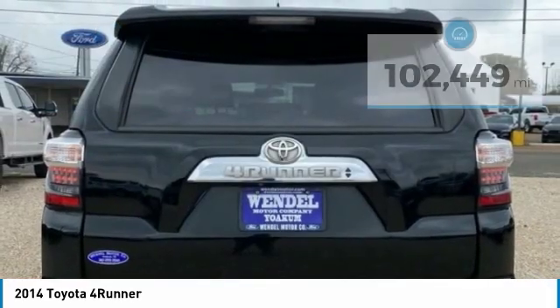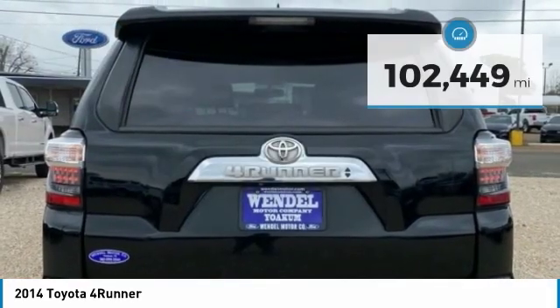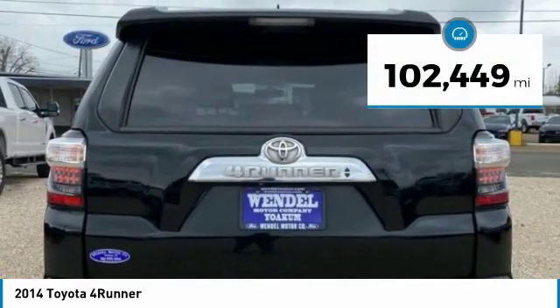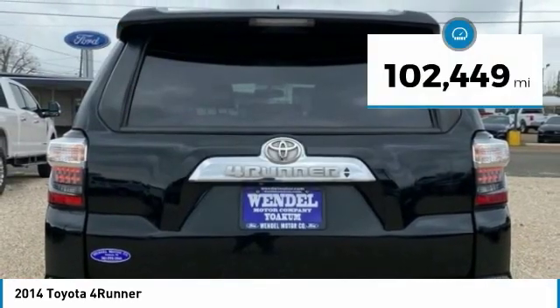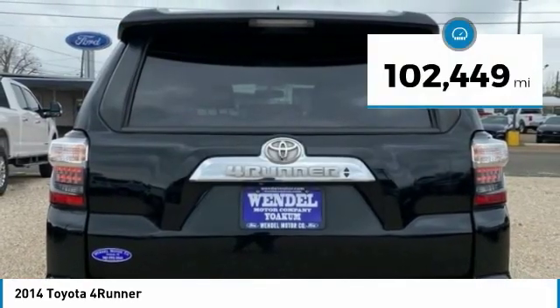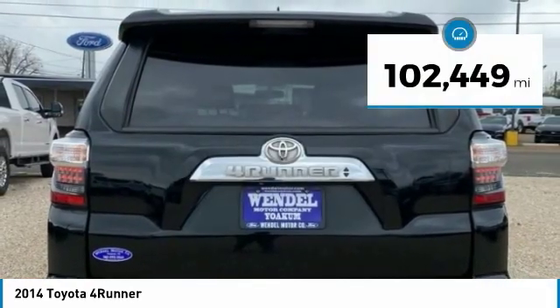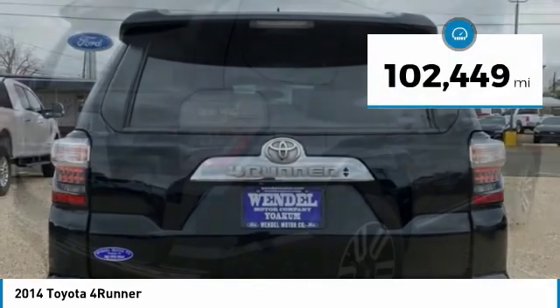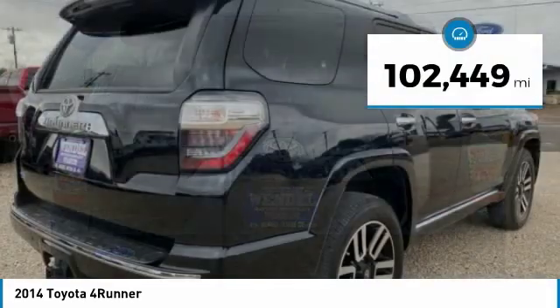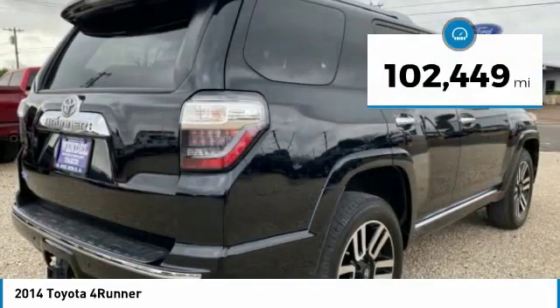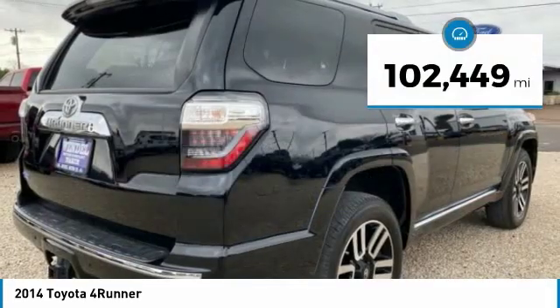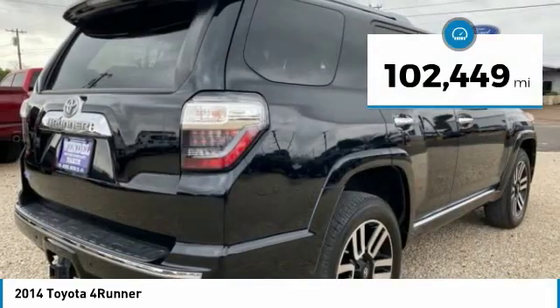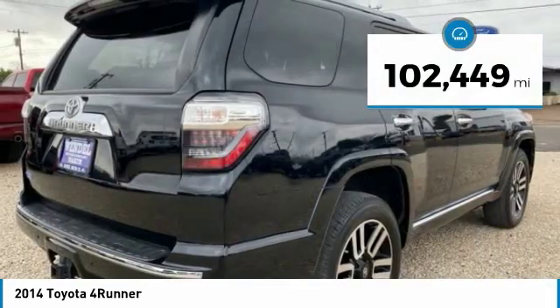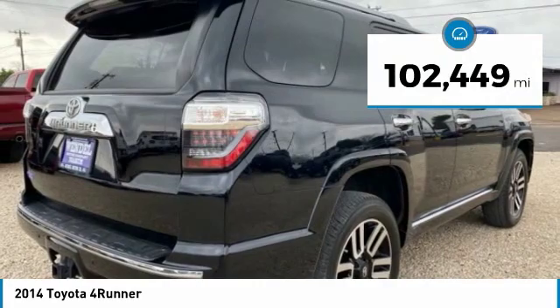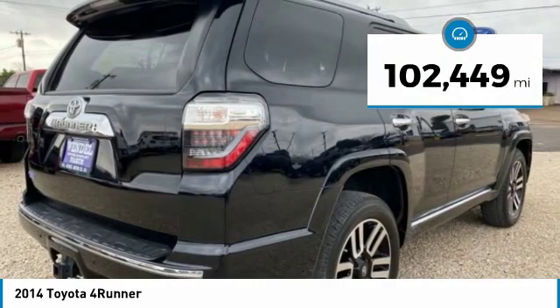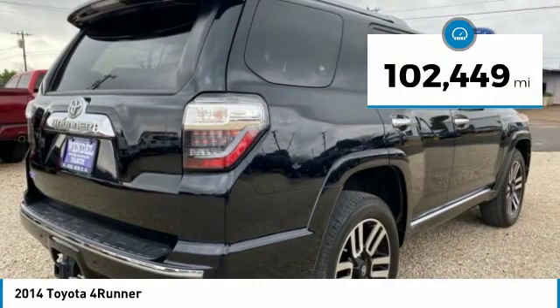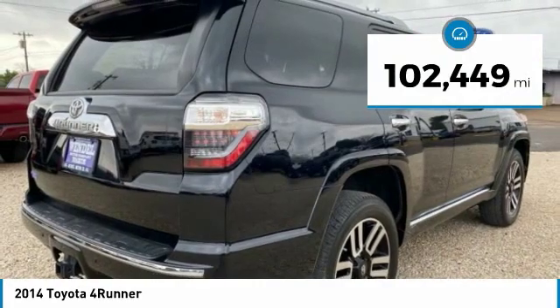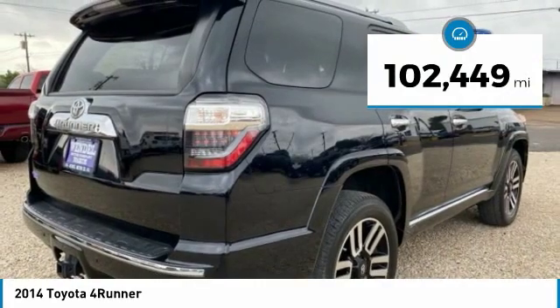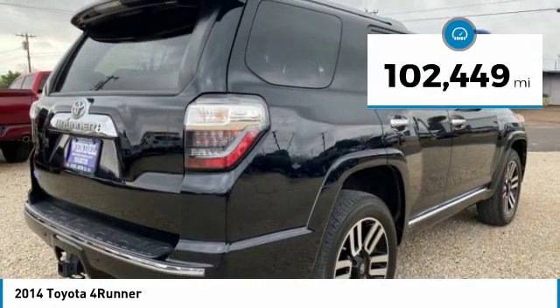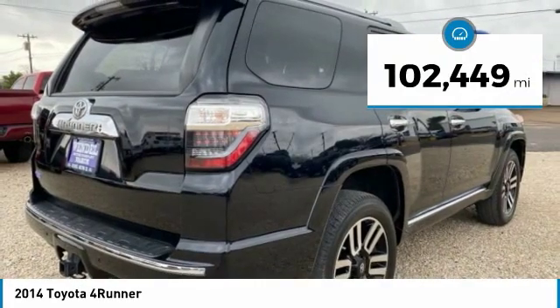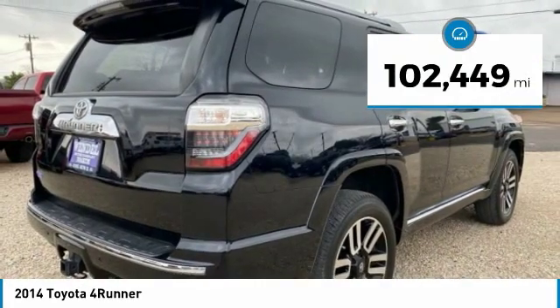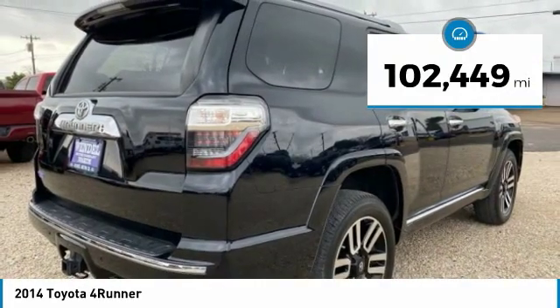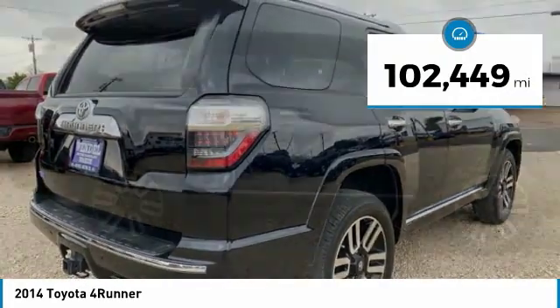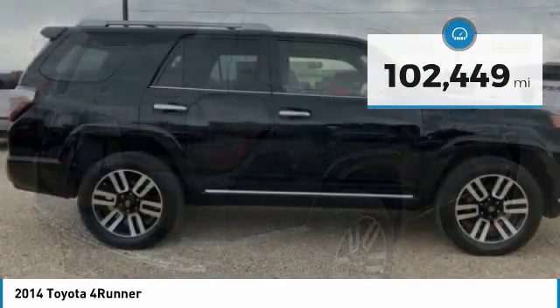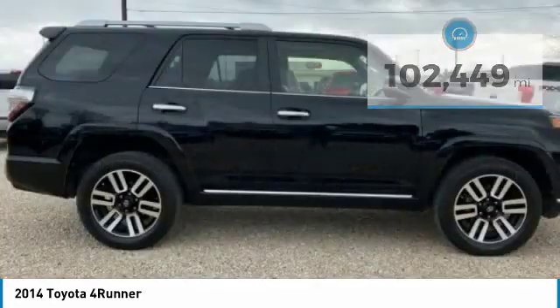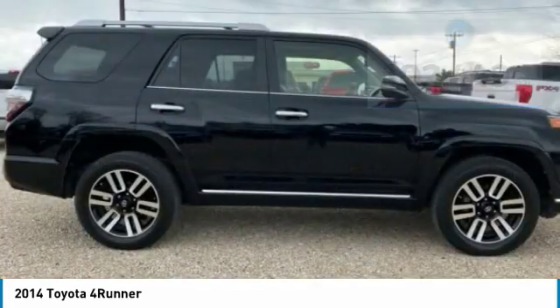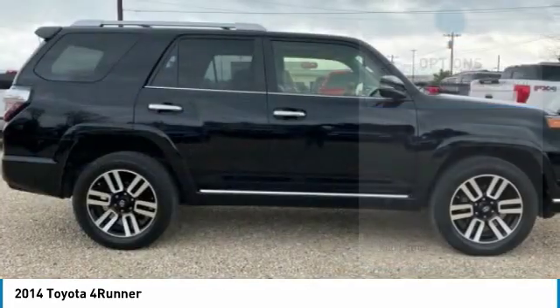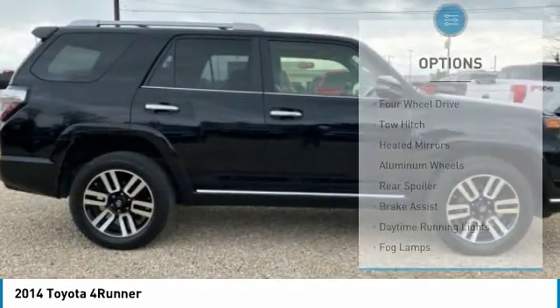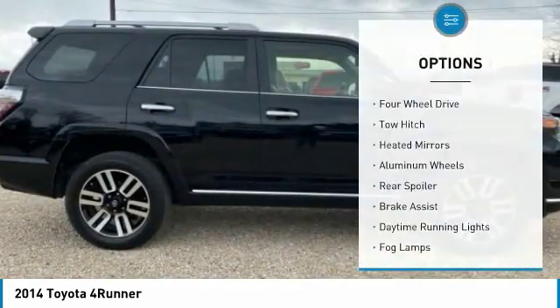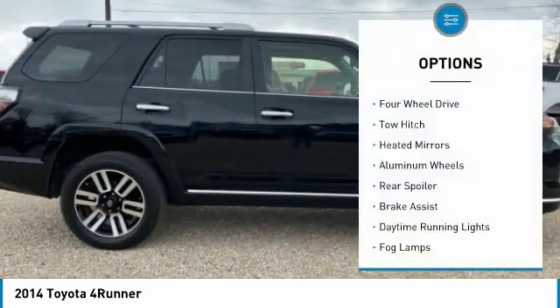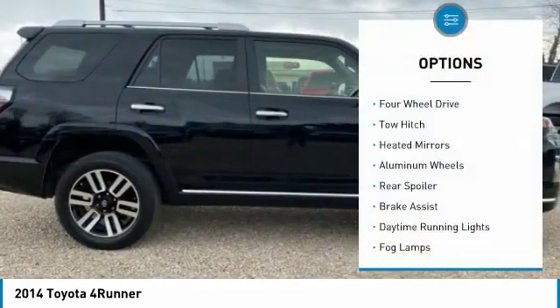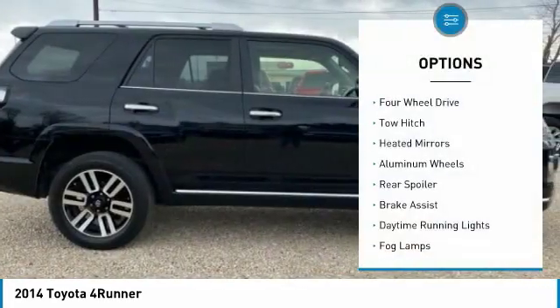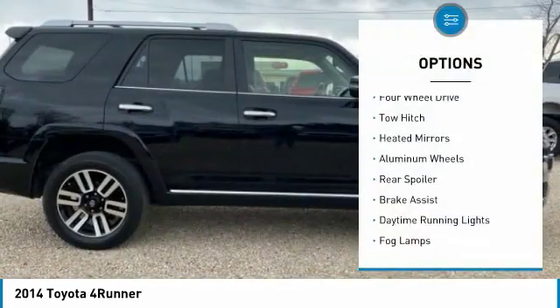This vehicle has less than 105,000 miles. Here are some of this vehicle's great options: 4WD,